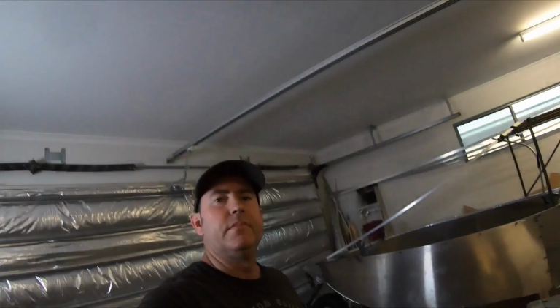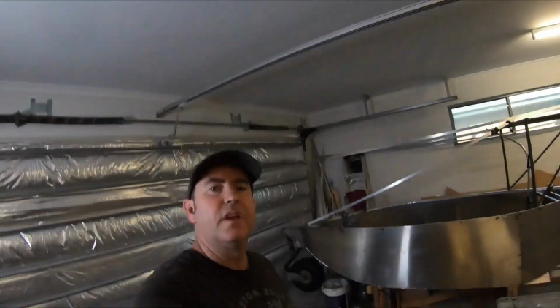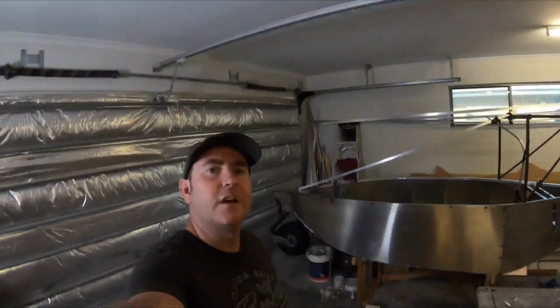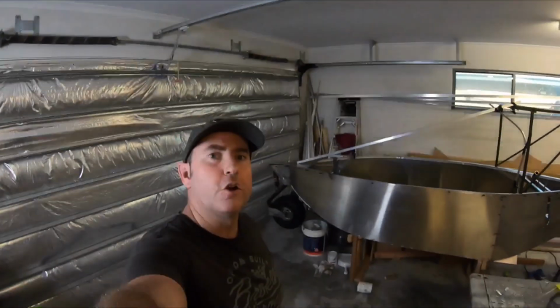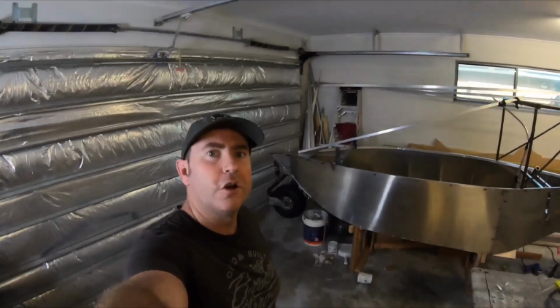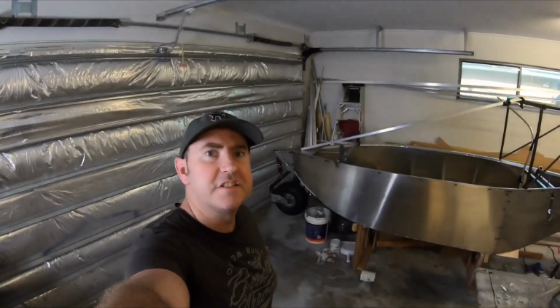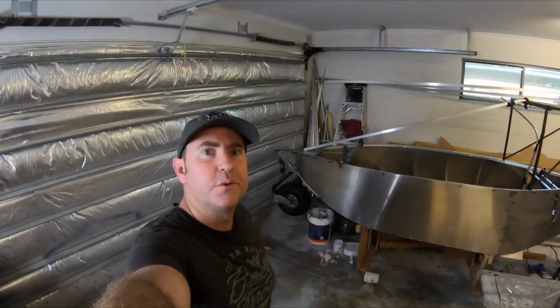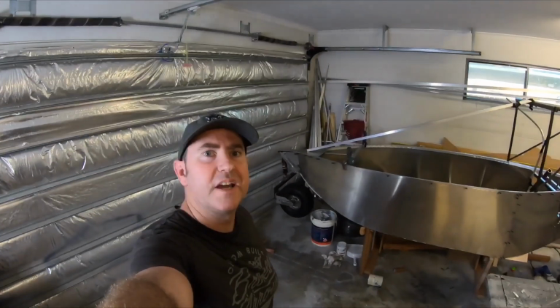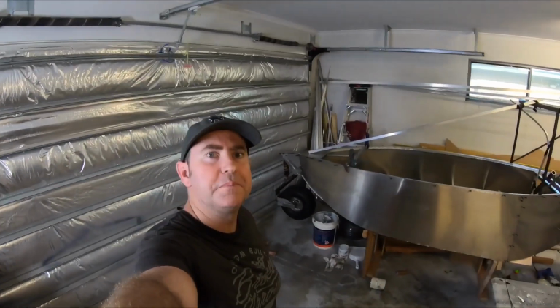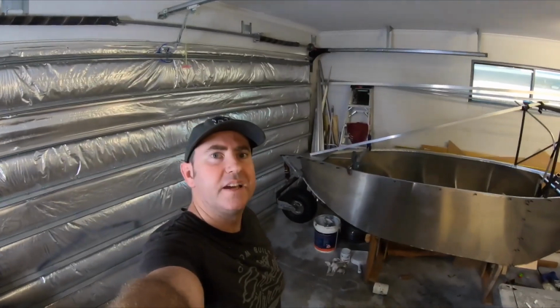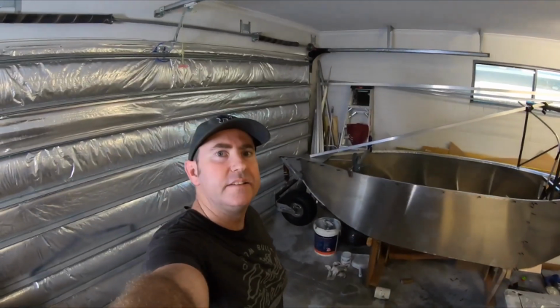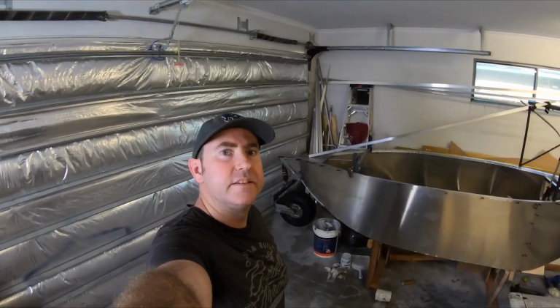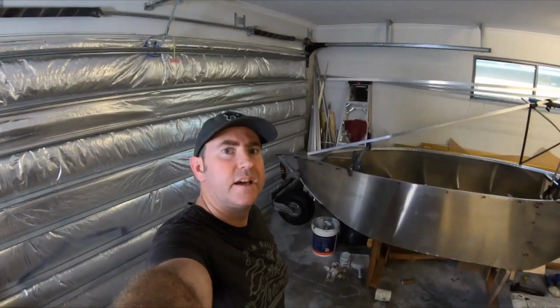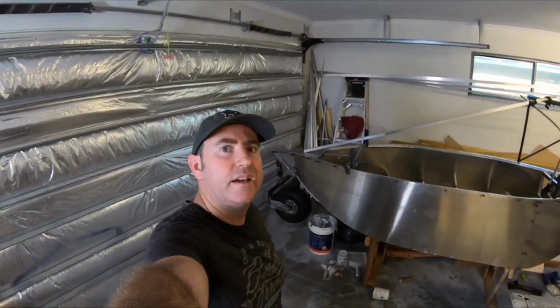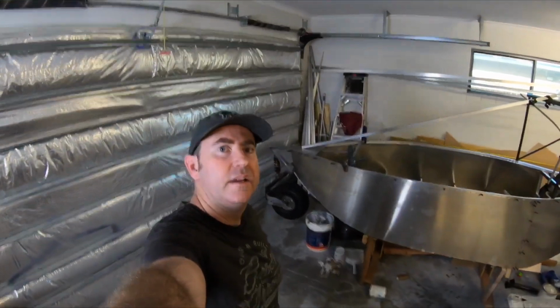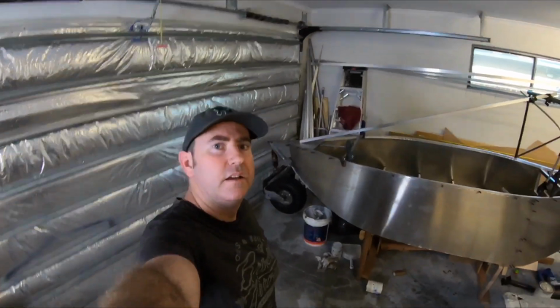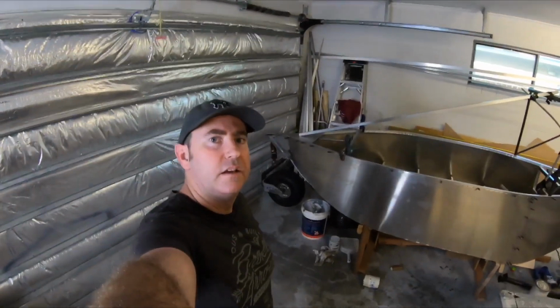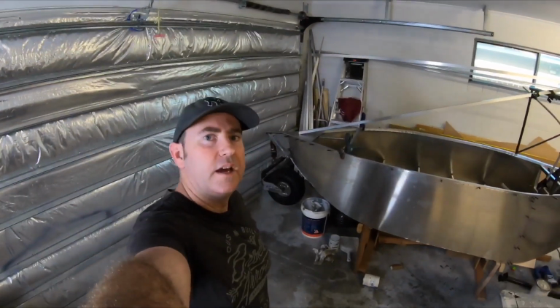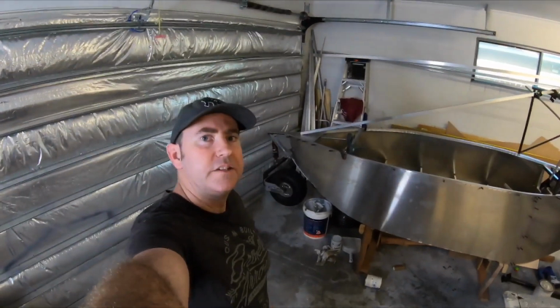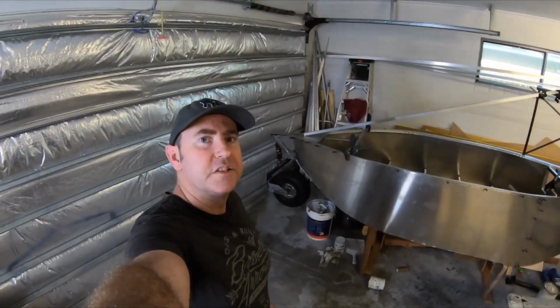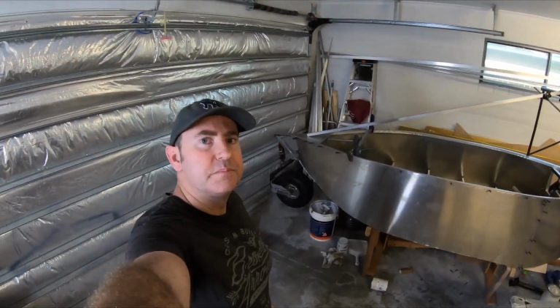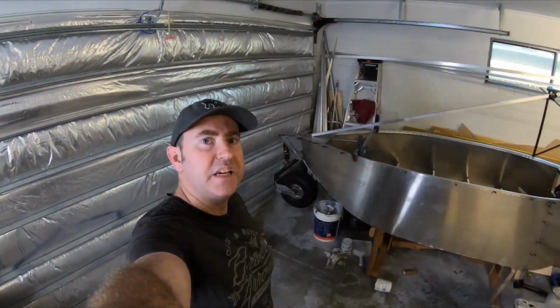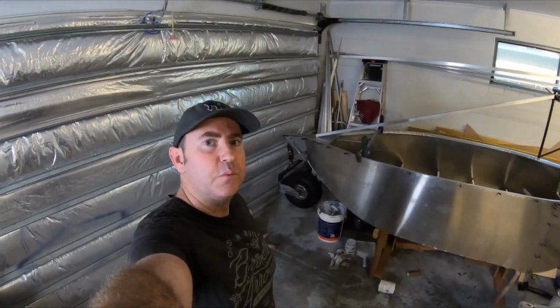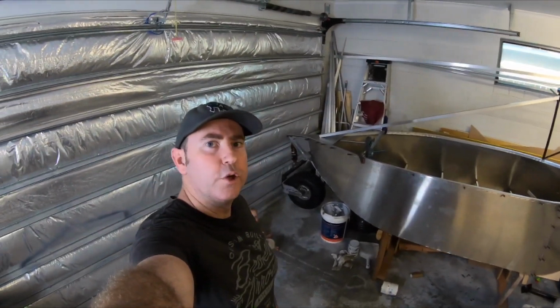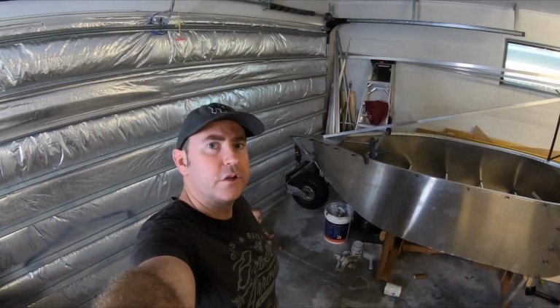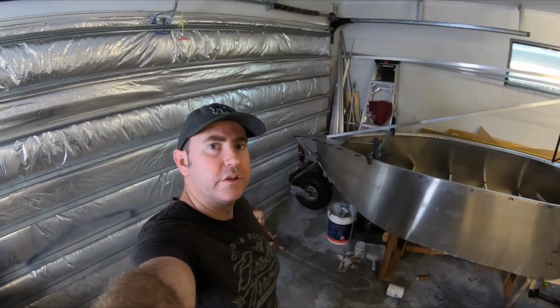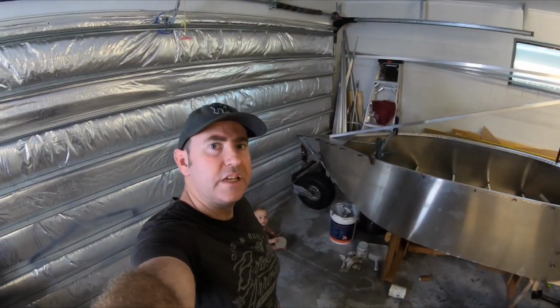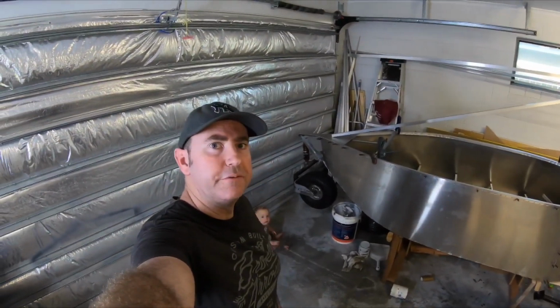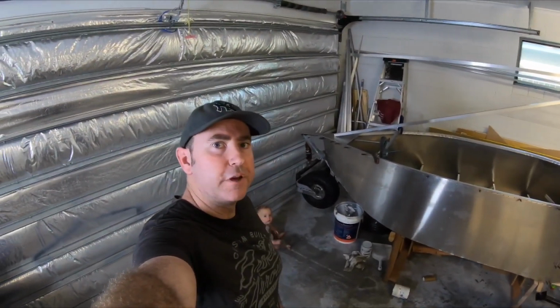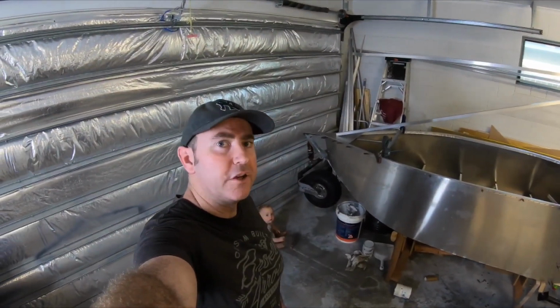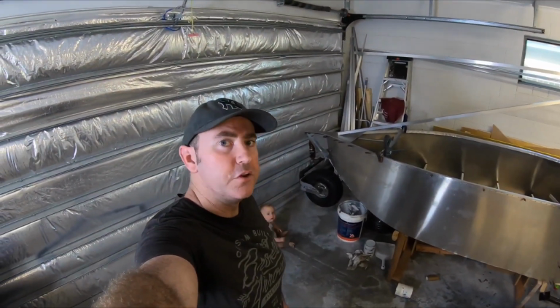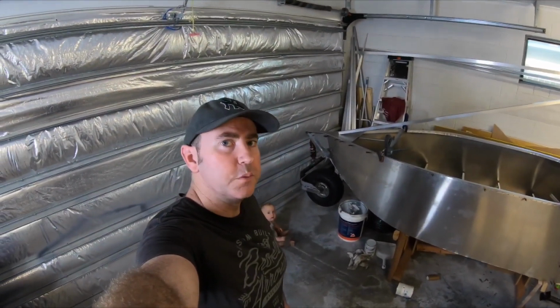Here you go guys, quick update today. Just been working on the front nose wheel.